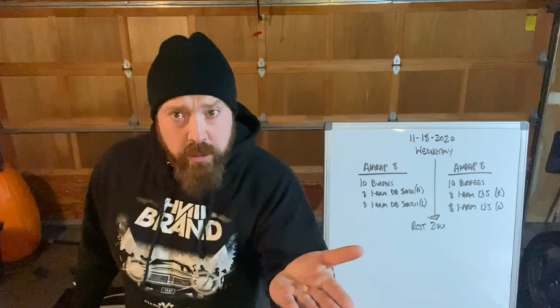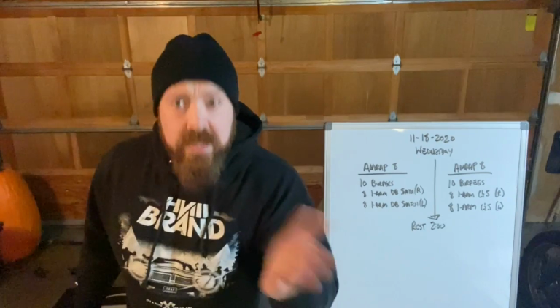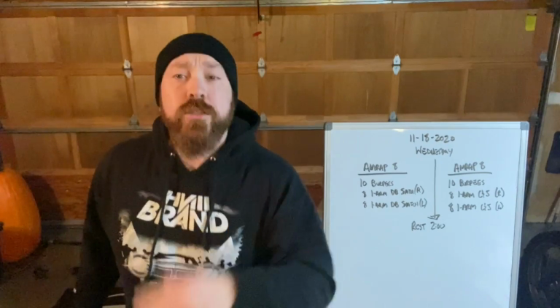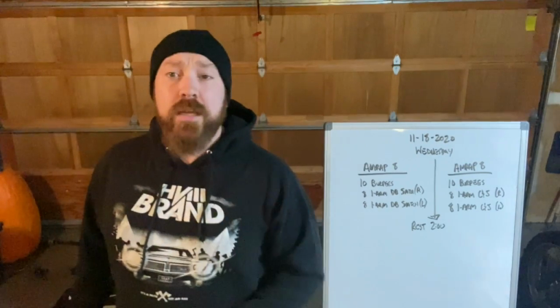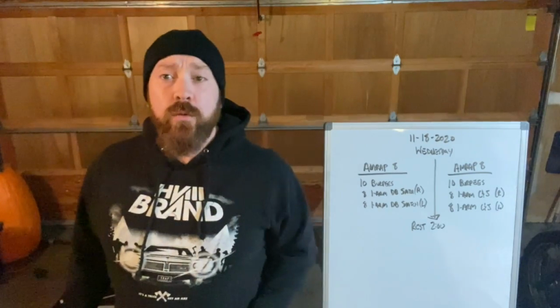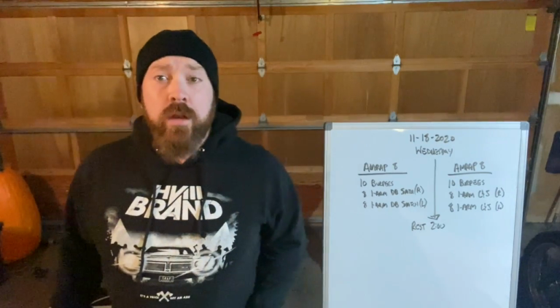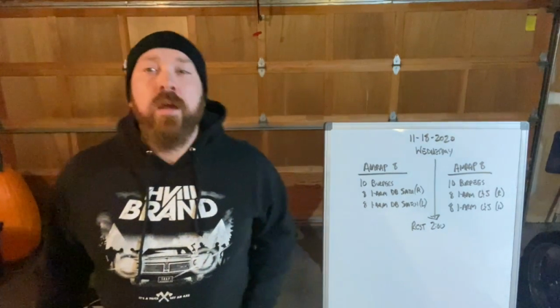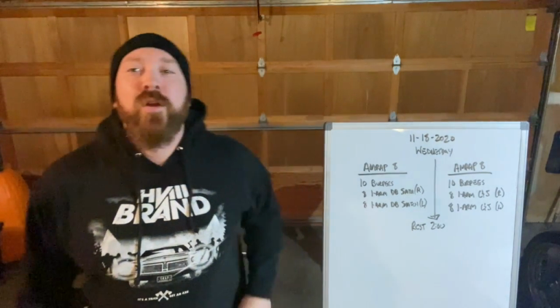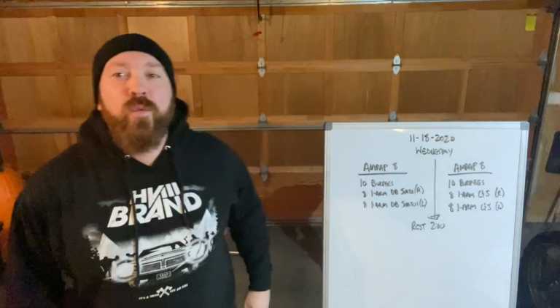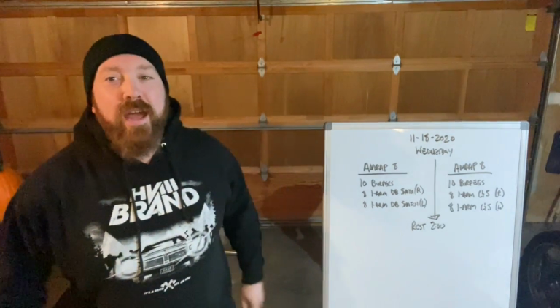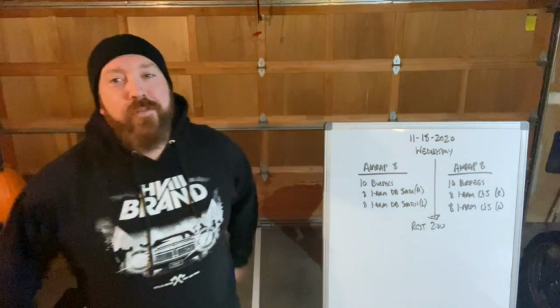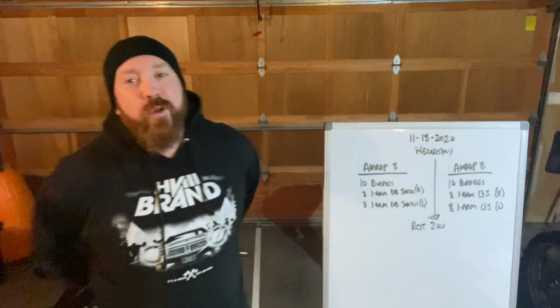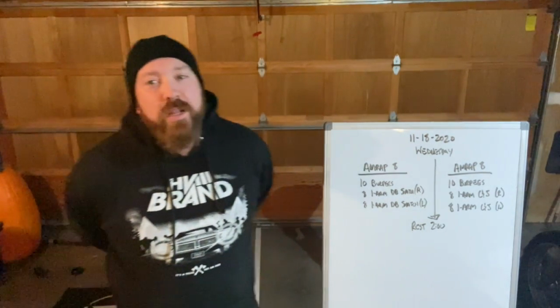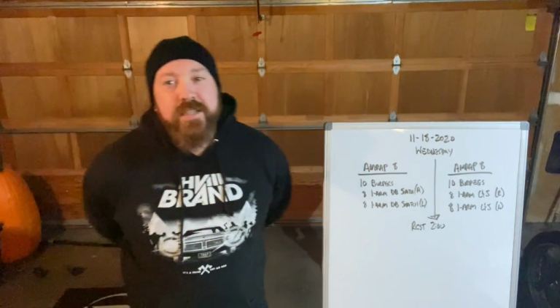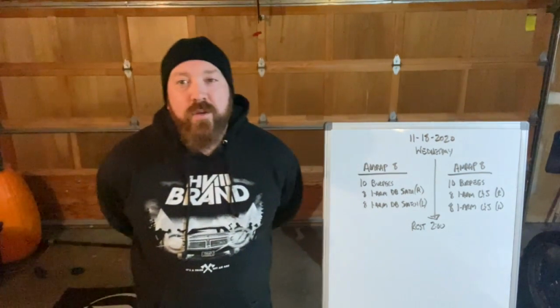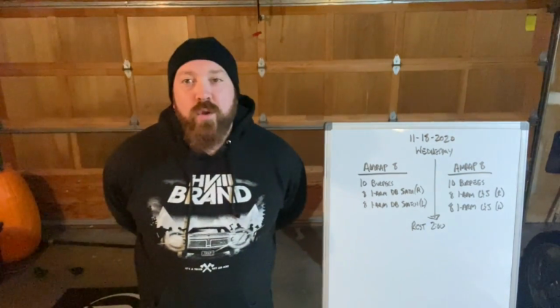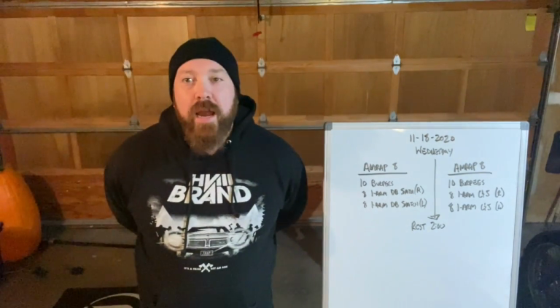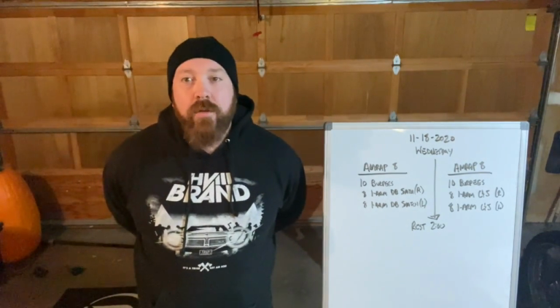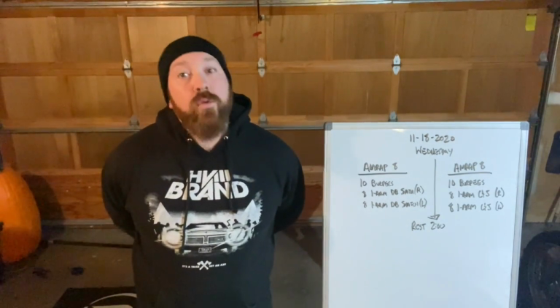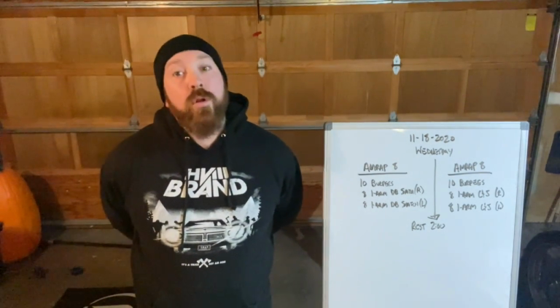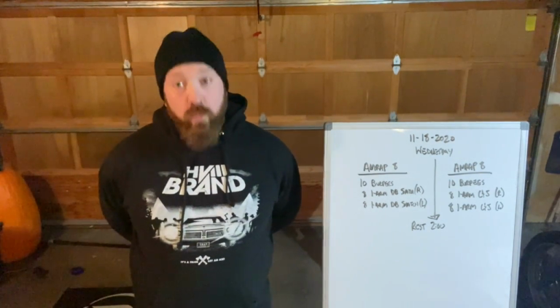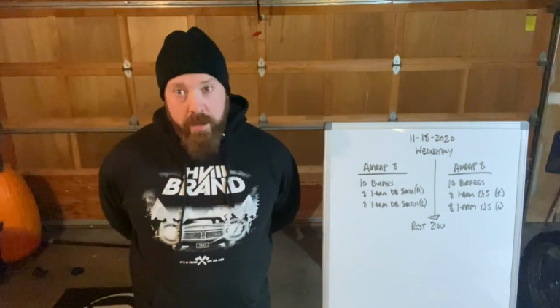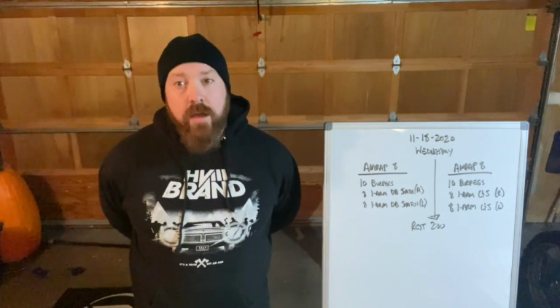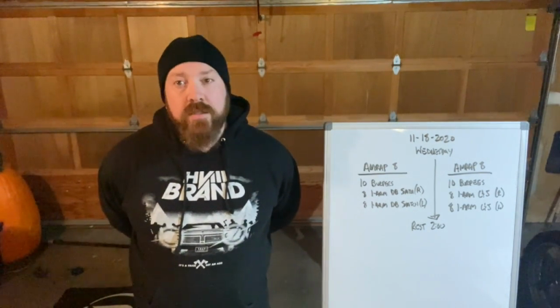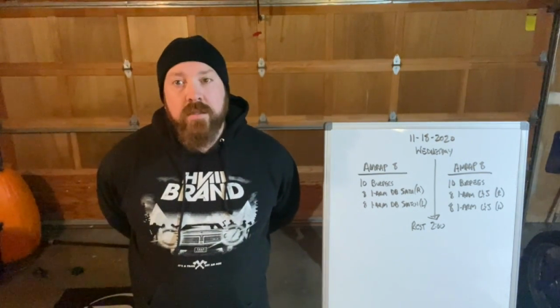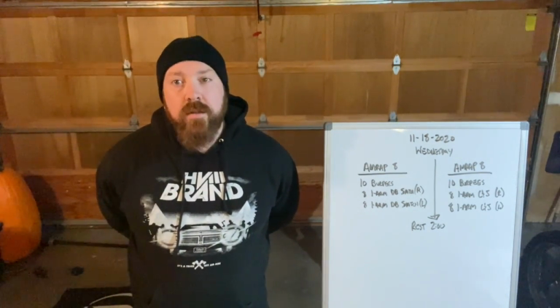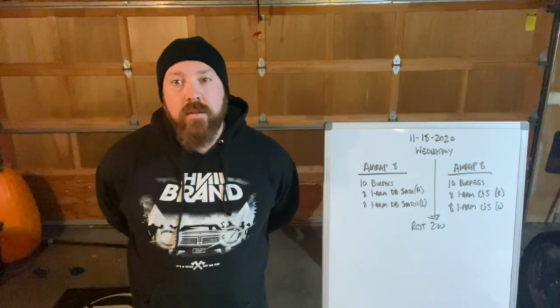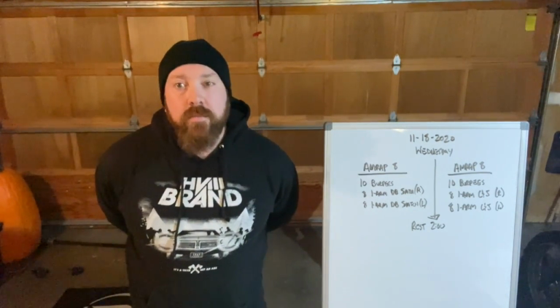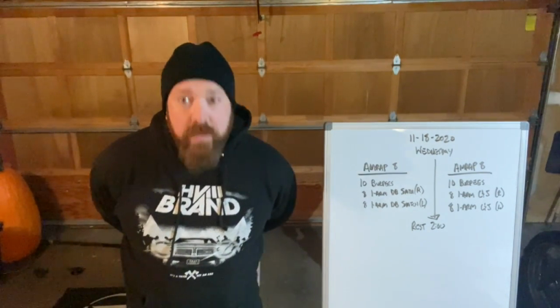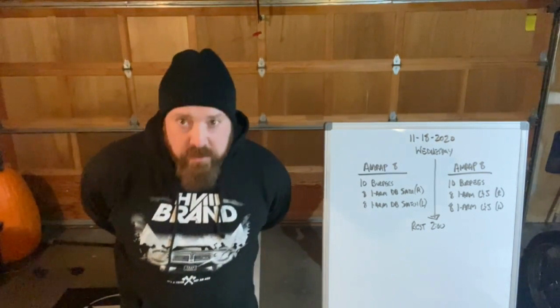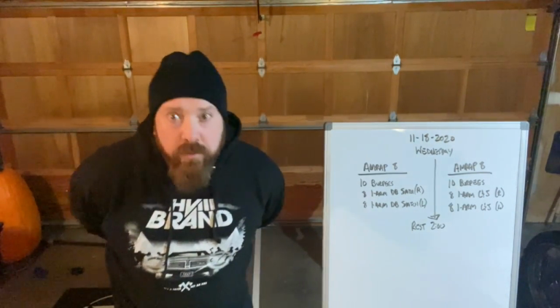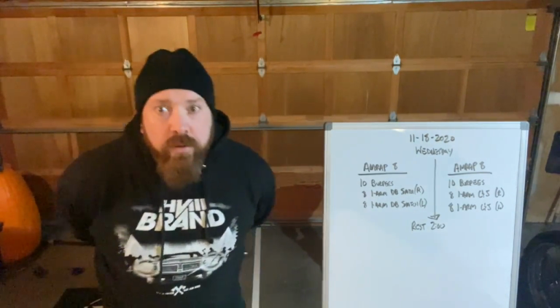Salutations everyone. We have our Wednesday workout or workouts. Let's go through it.